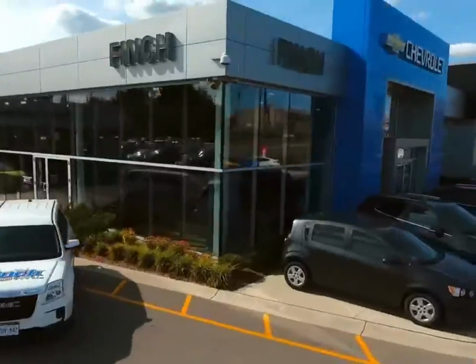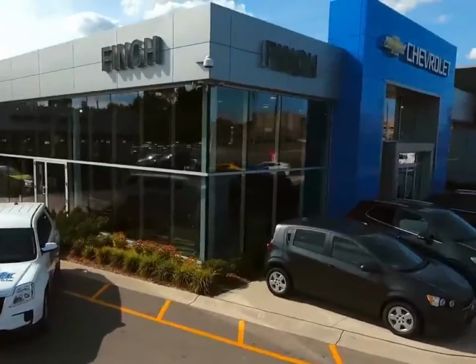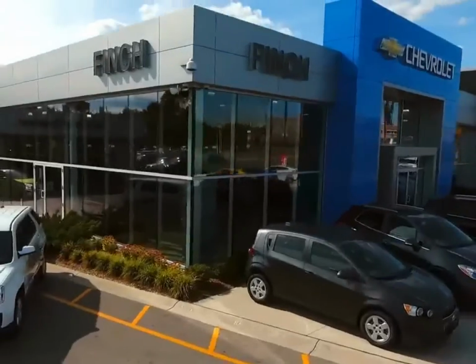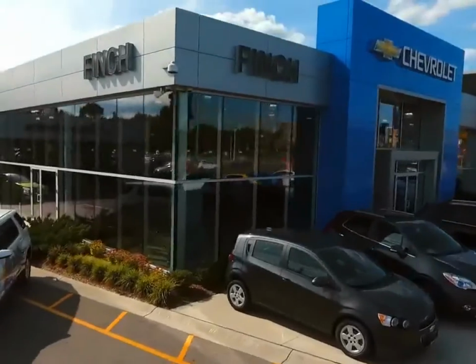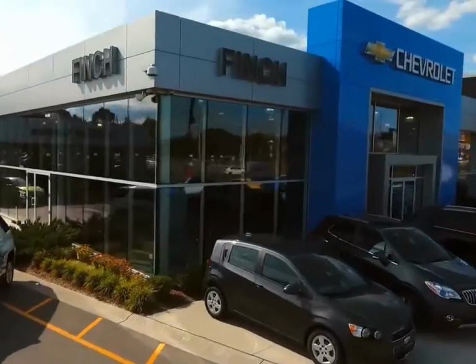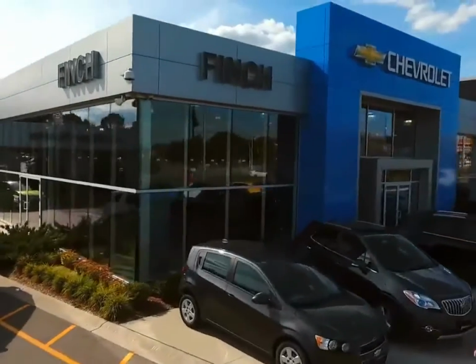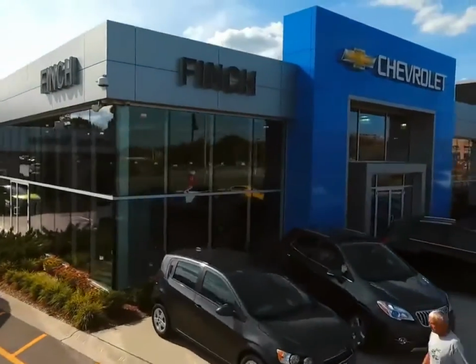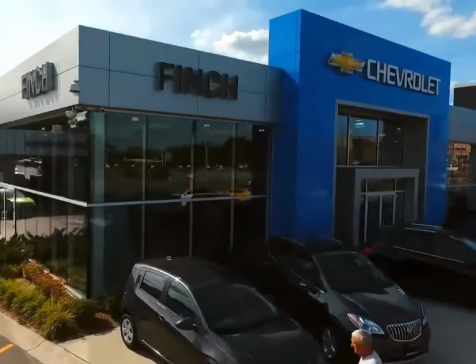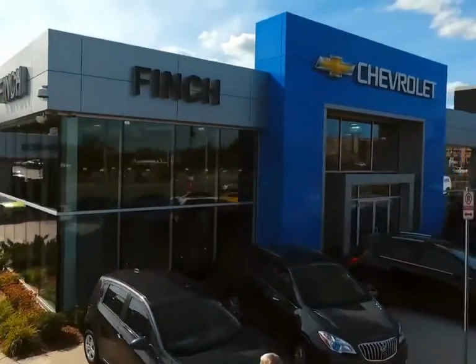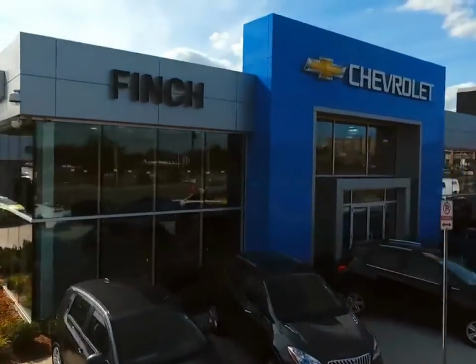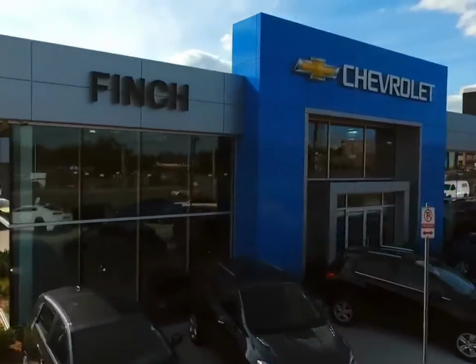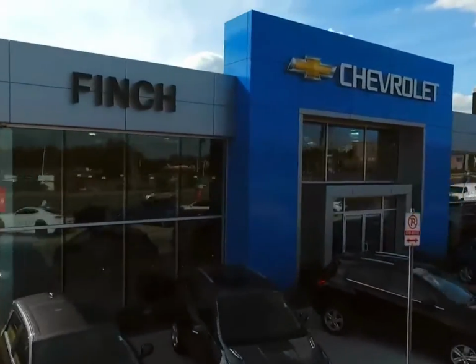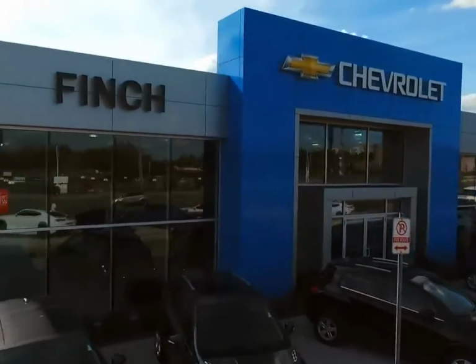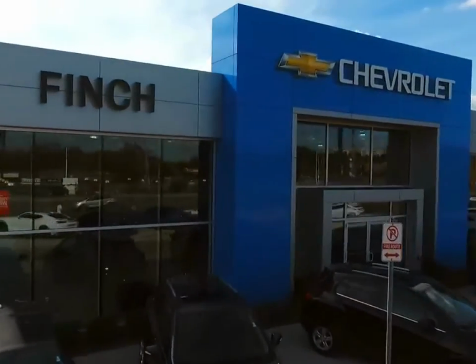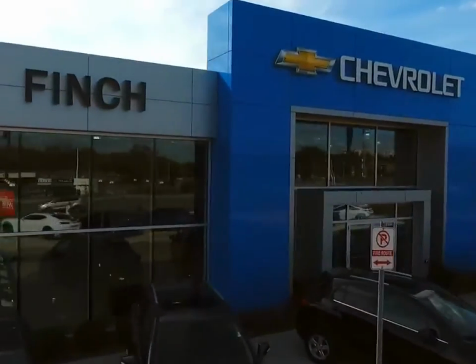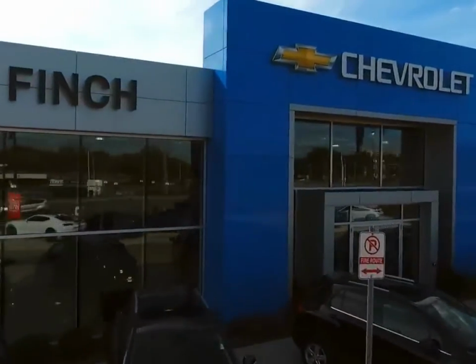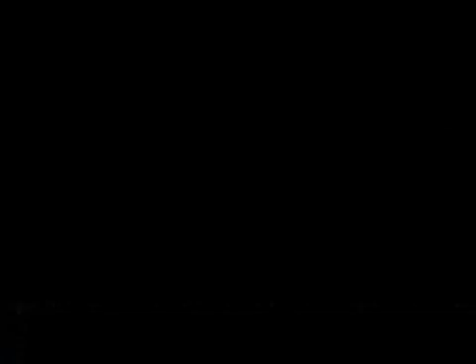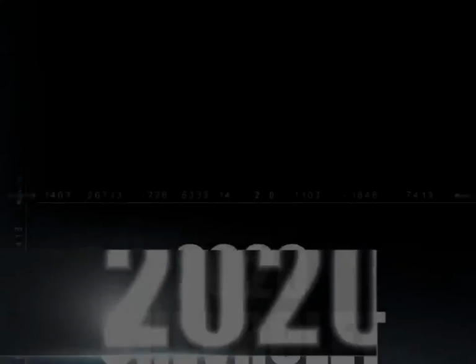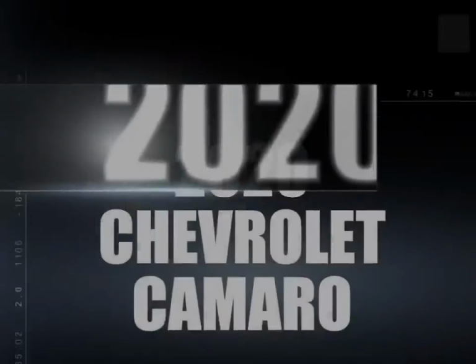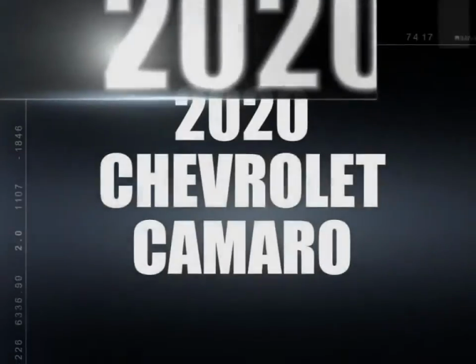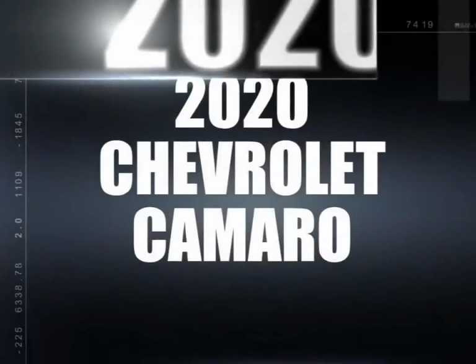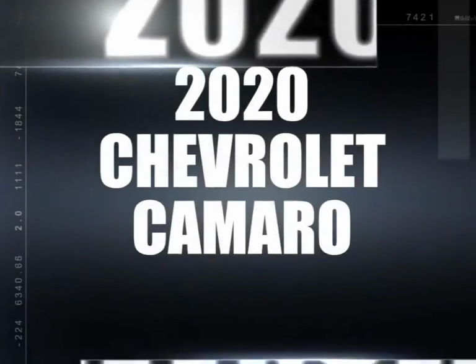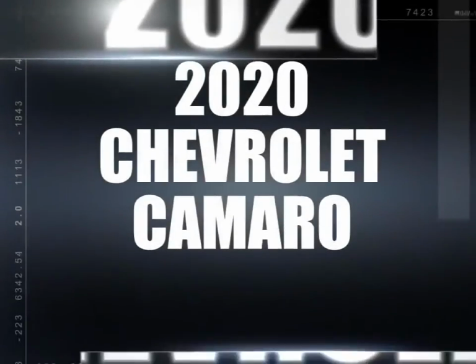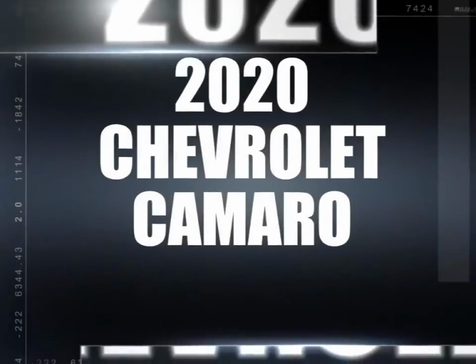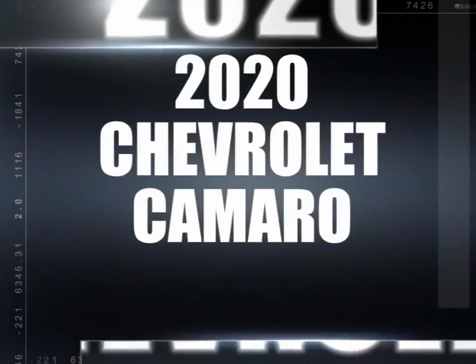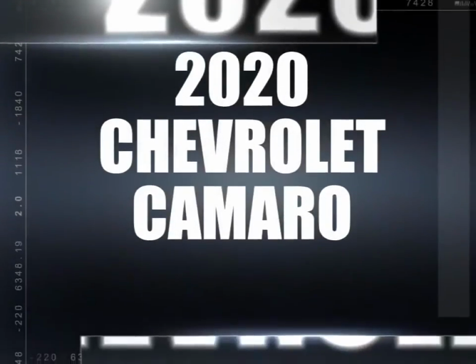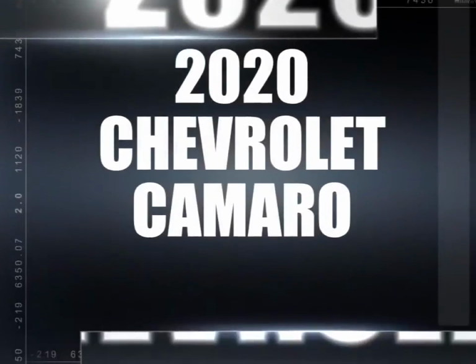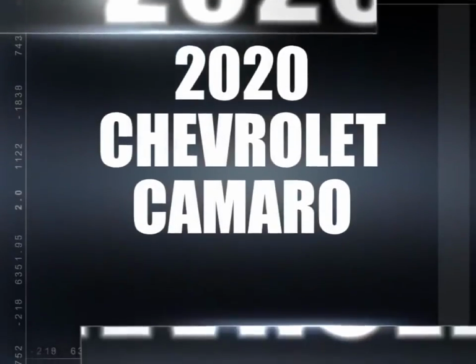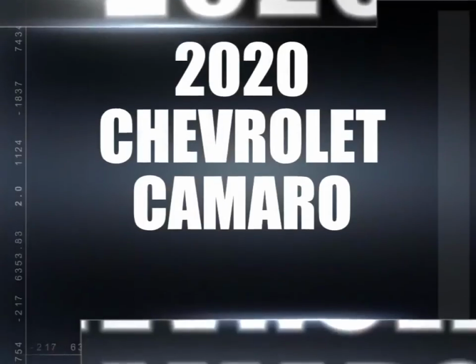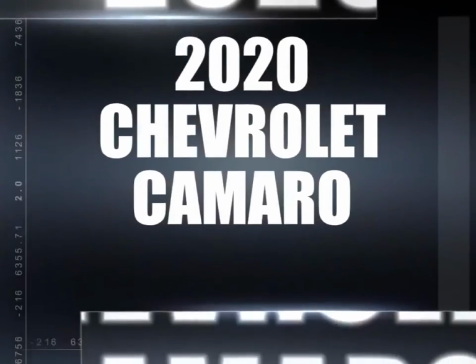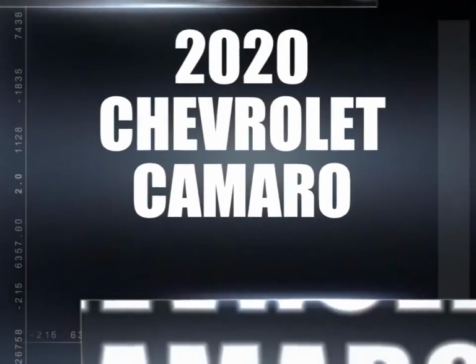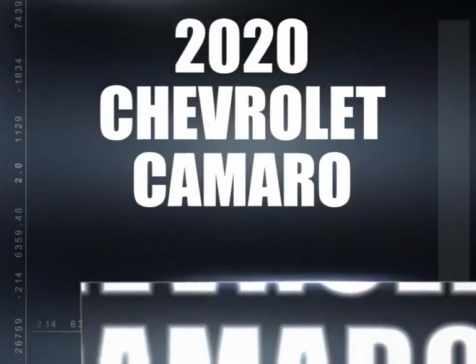Welcome to Finch Chevrolet. Today we're looking at a 2020 Chevrolet Camaro.